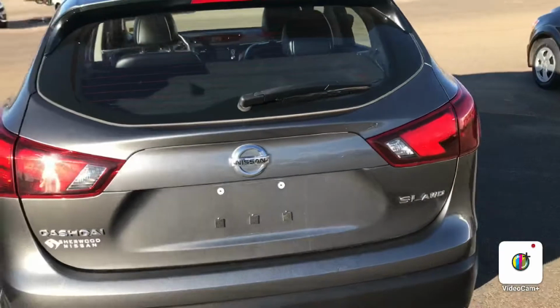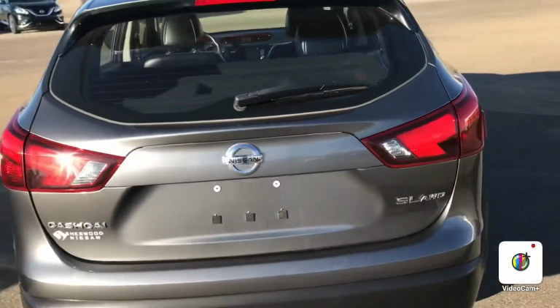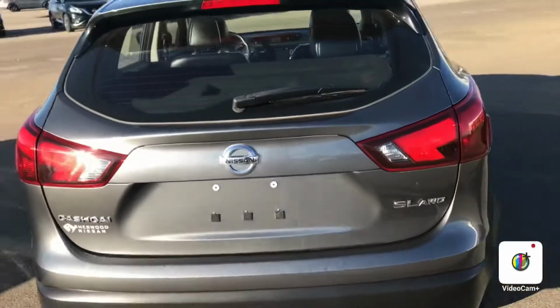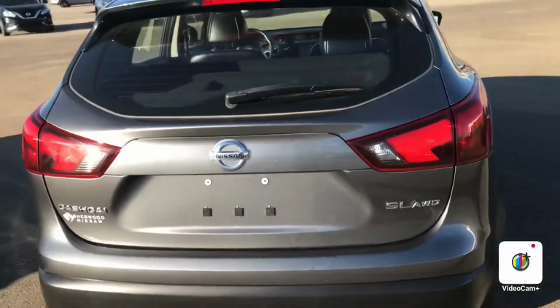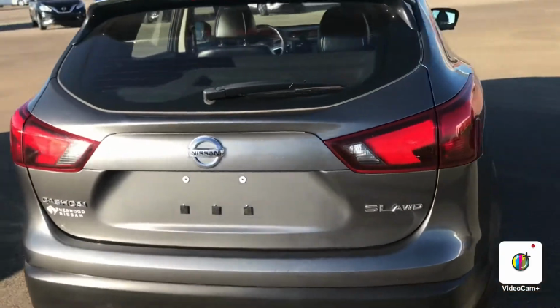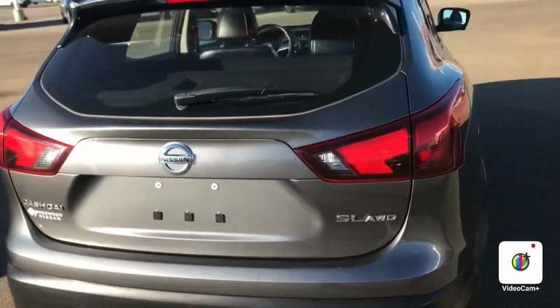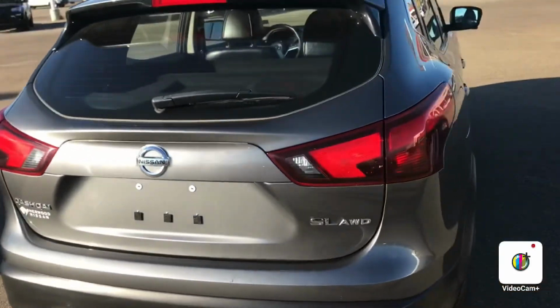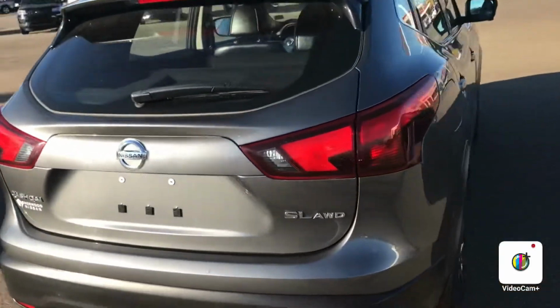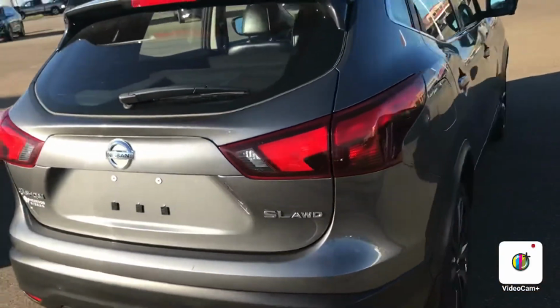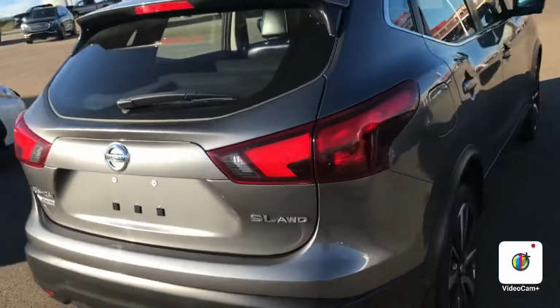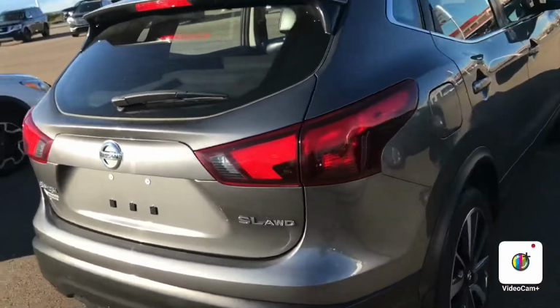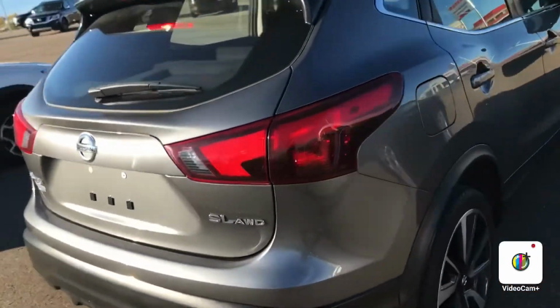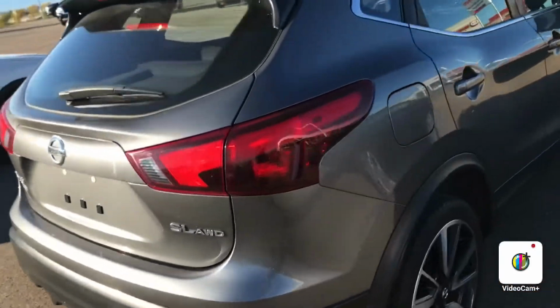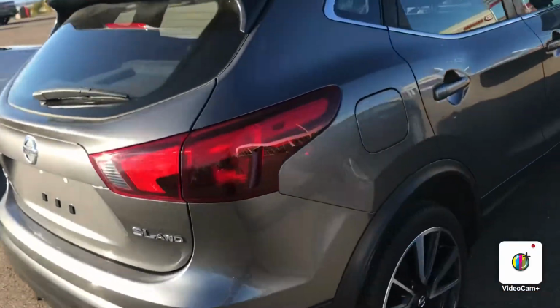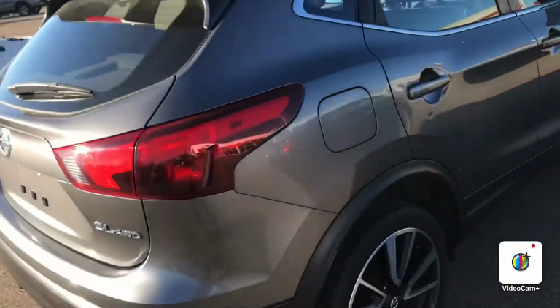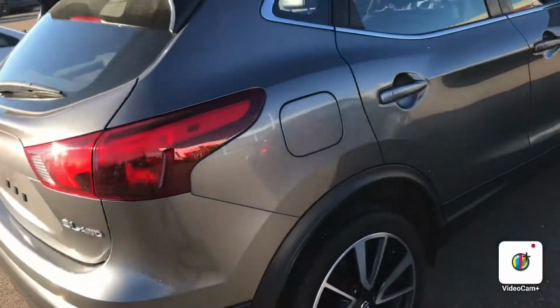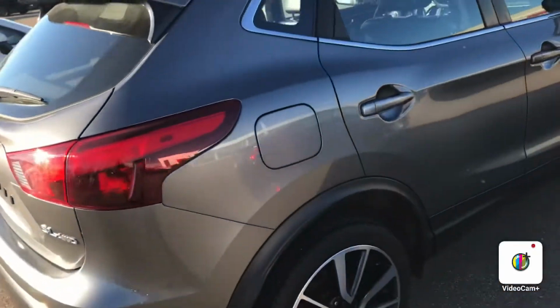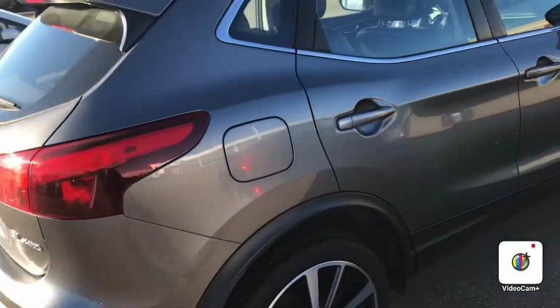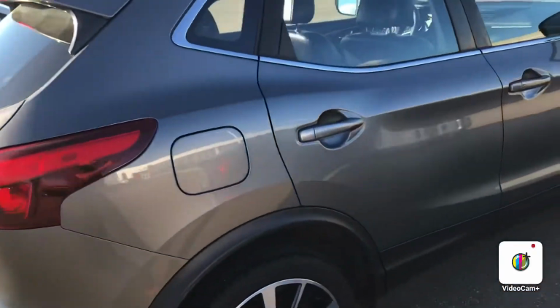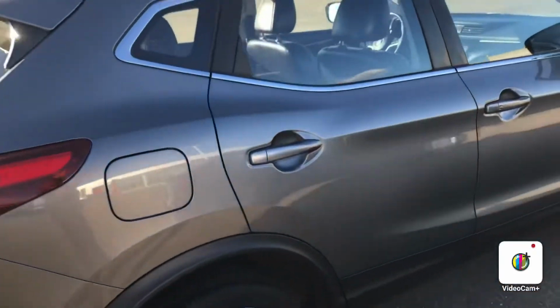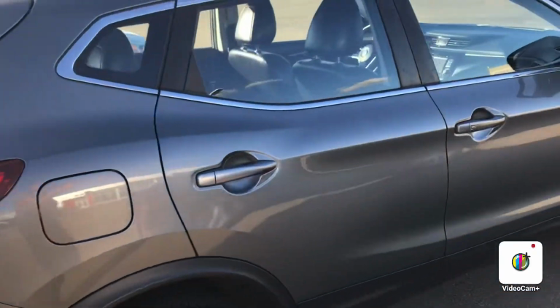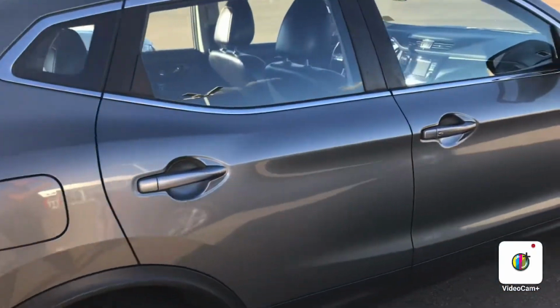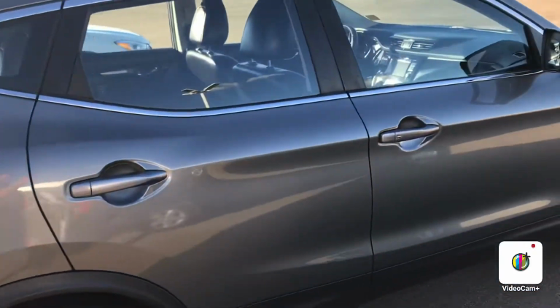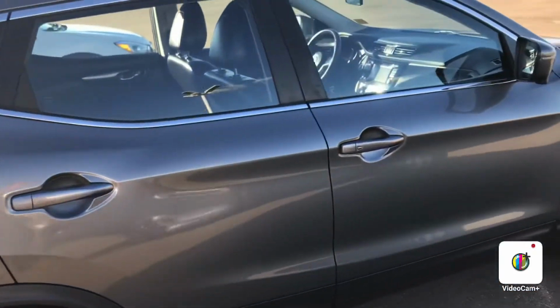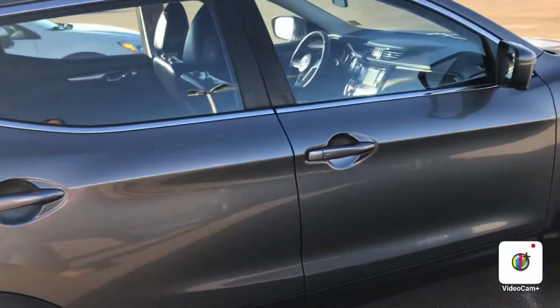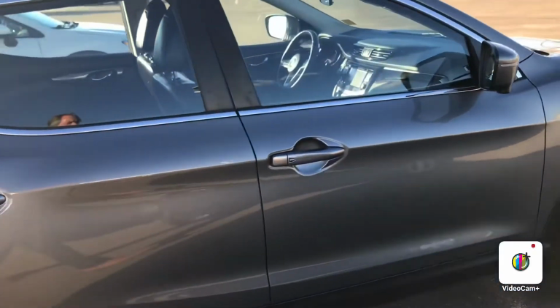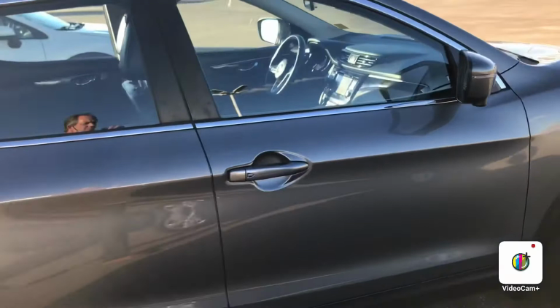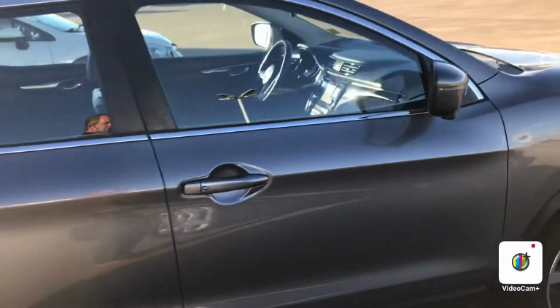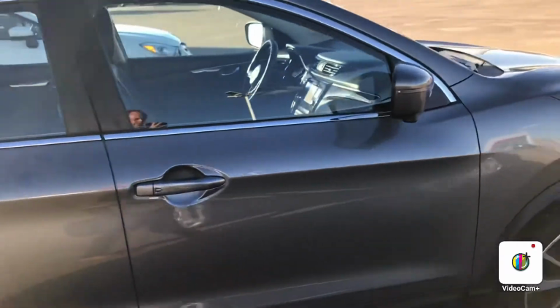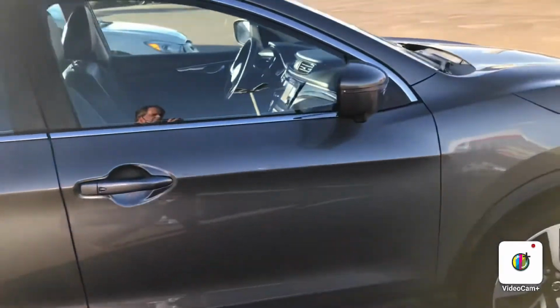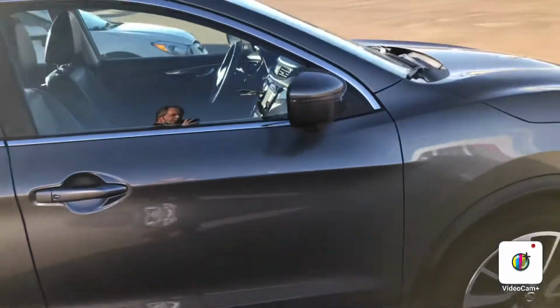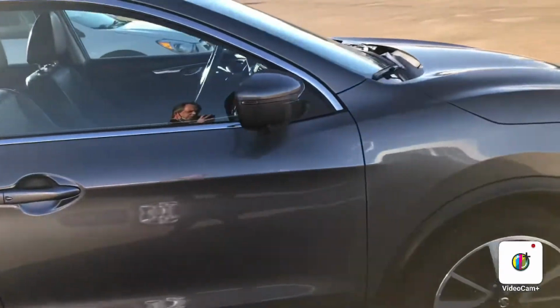It is the SL, so it does give you a few more options for interiors. Let me just do a quick interior view for you.